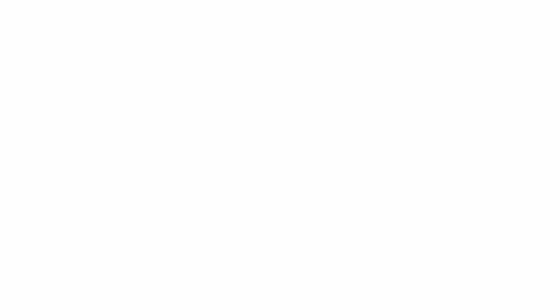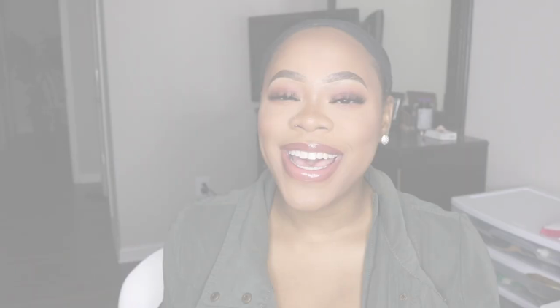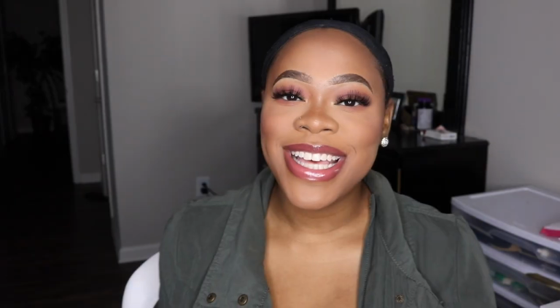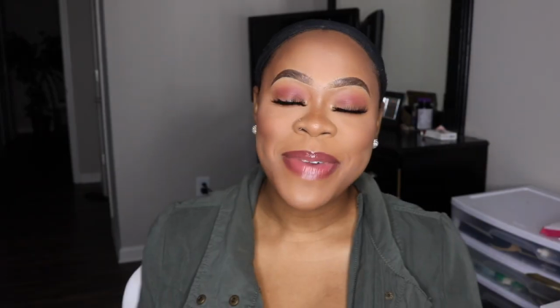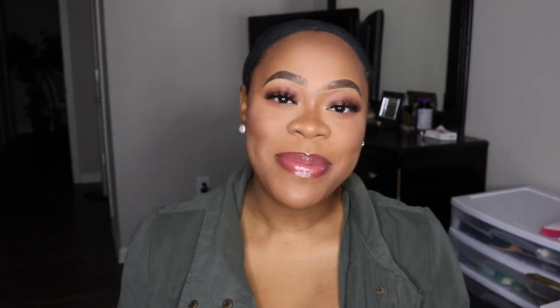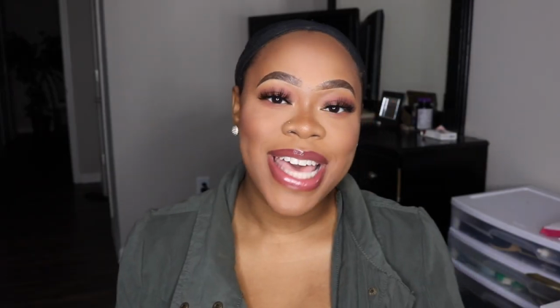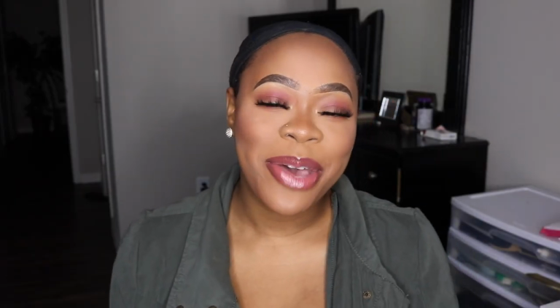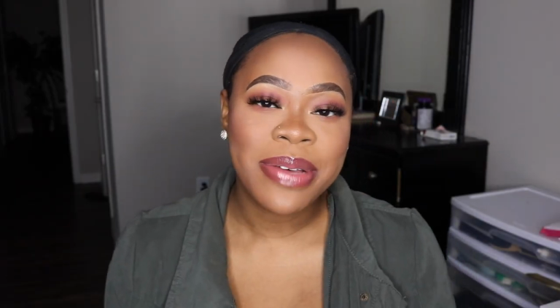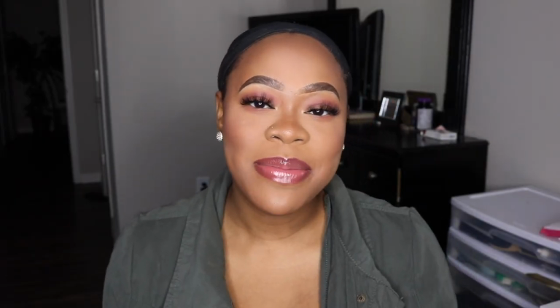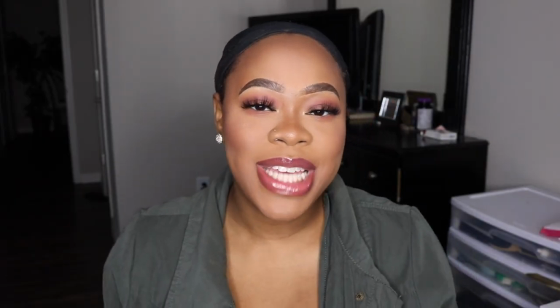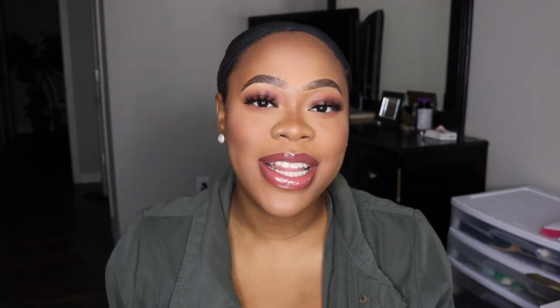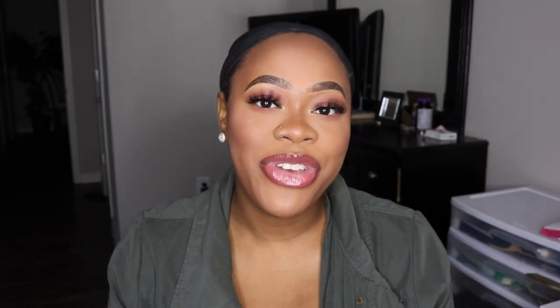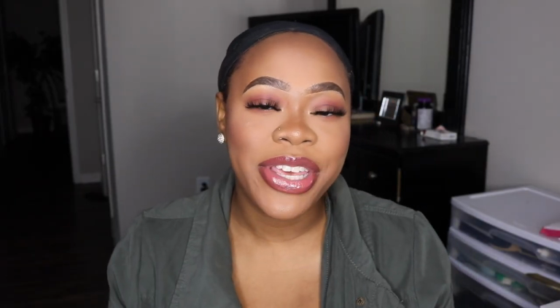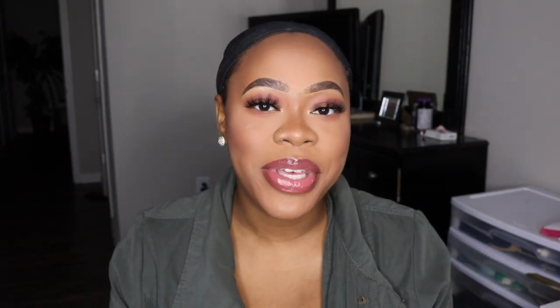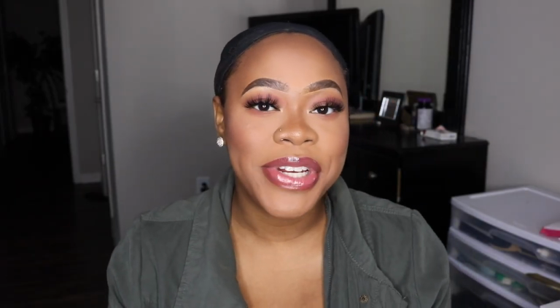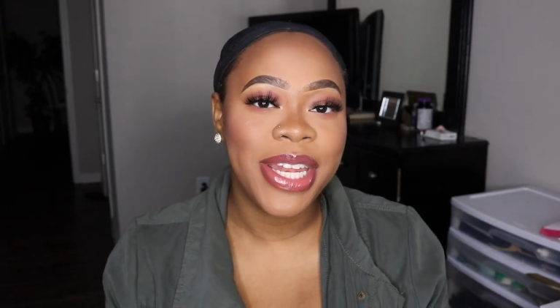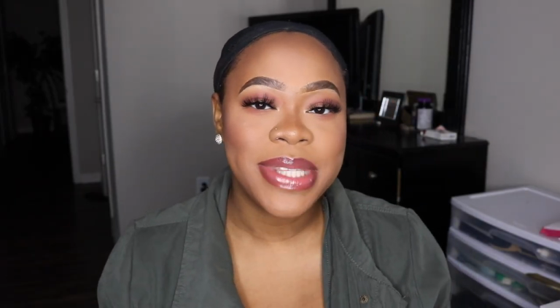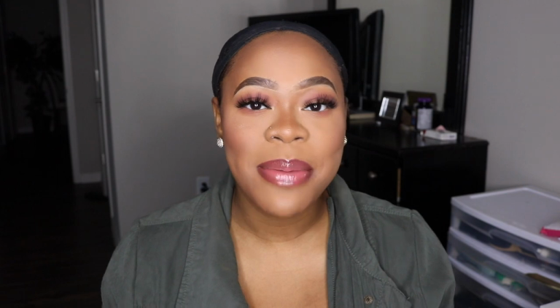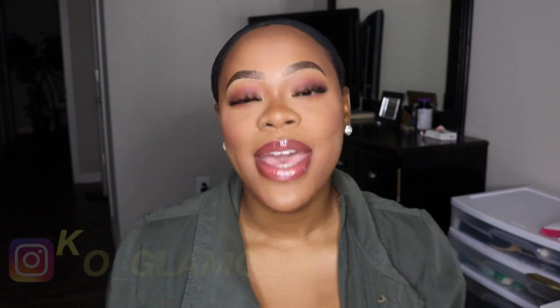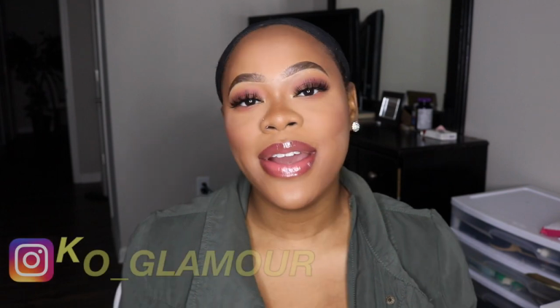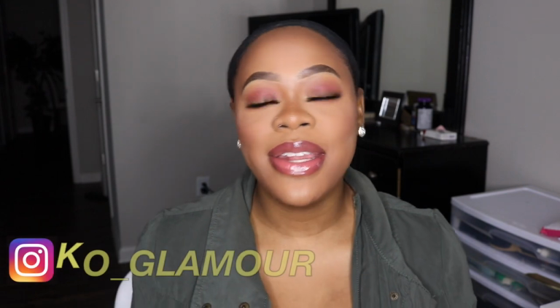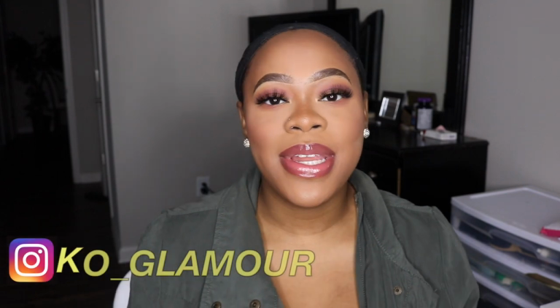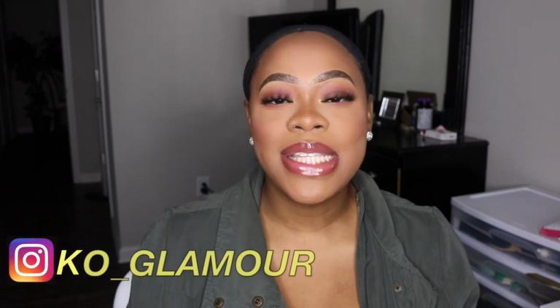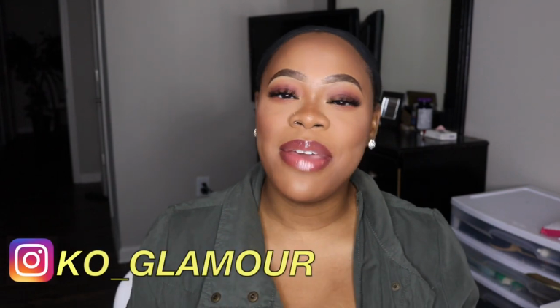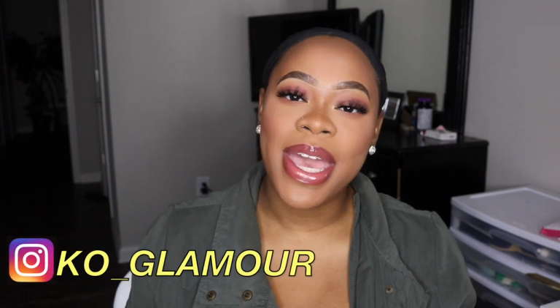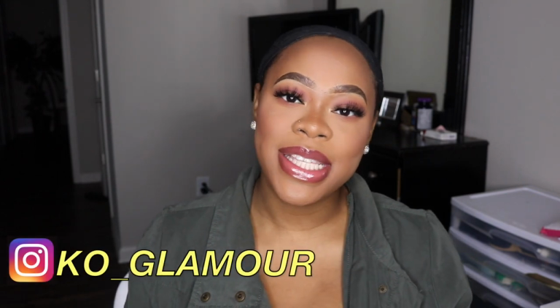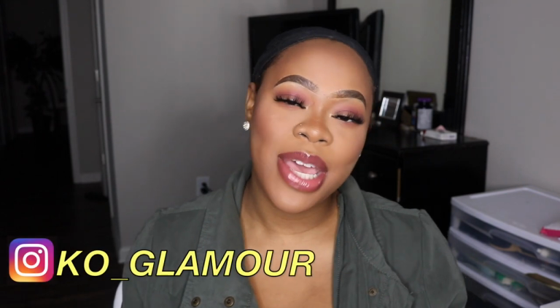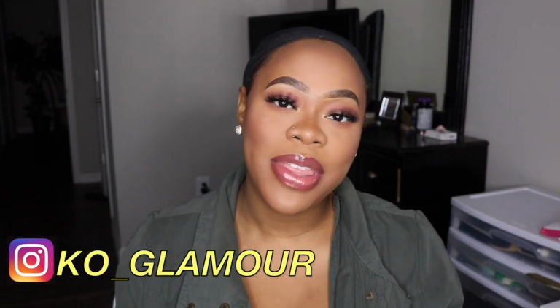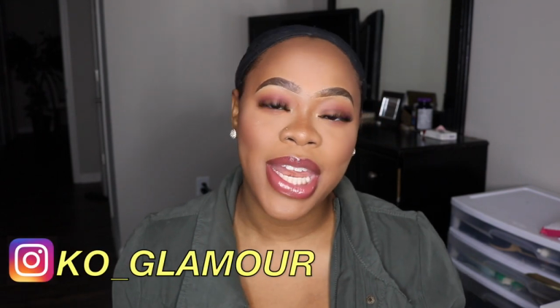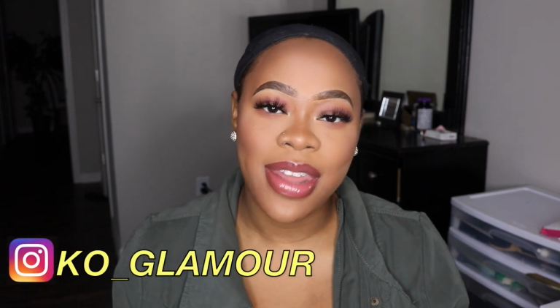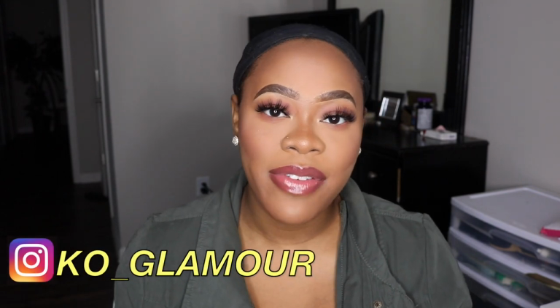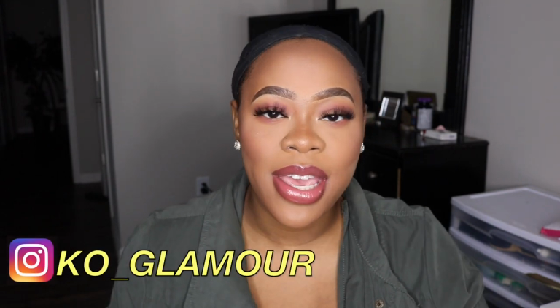Hi guys, my name is Kaya. Welcome to my channel if you're new. If you're not new, what's up? You already know what it is. I am back again today with another video.